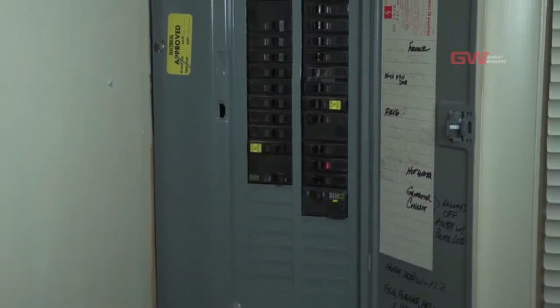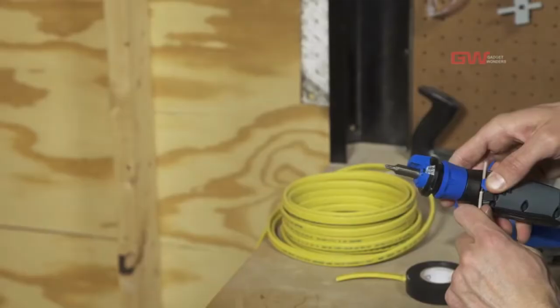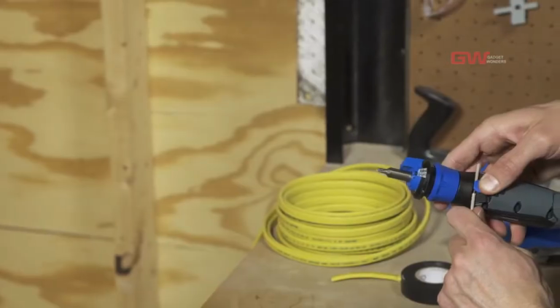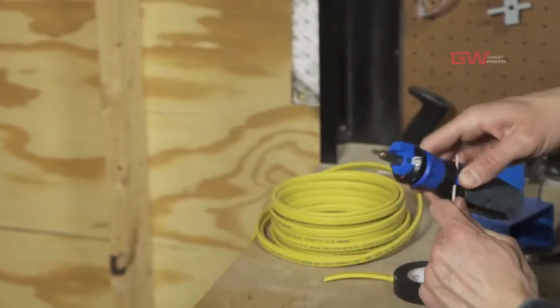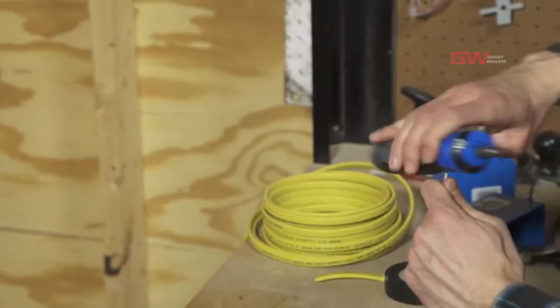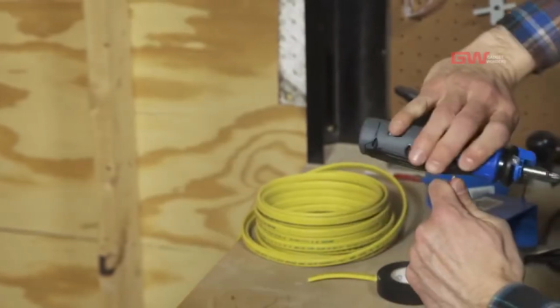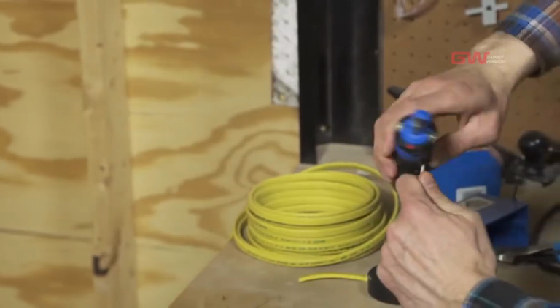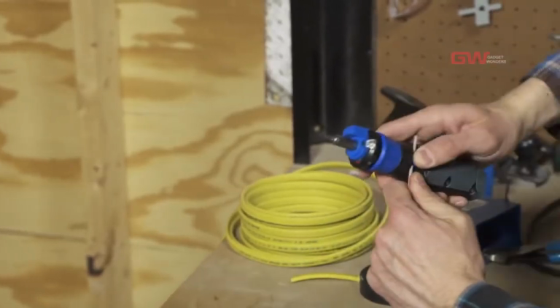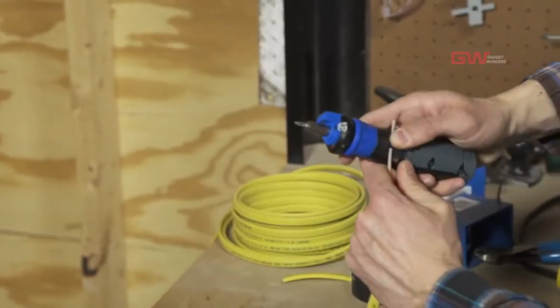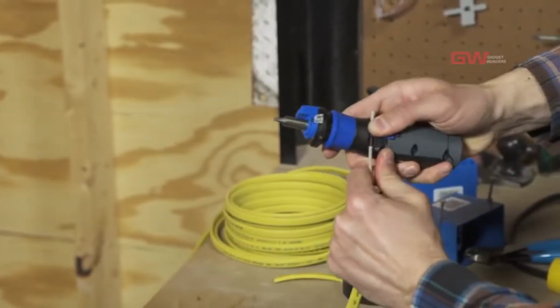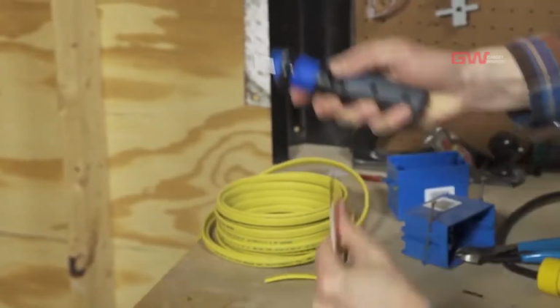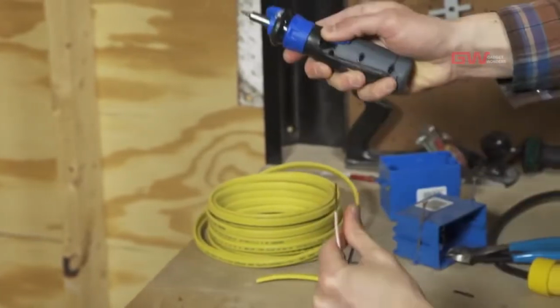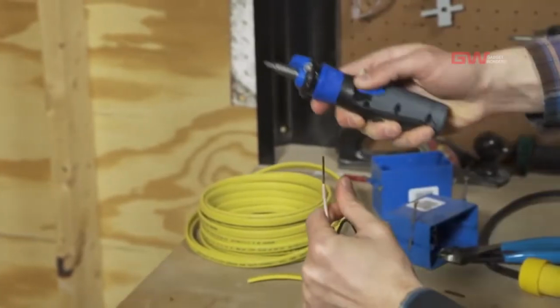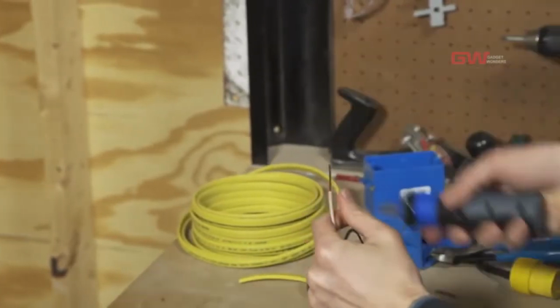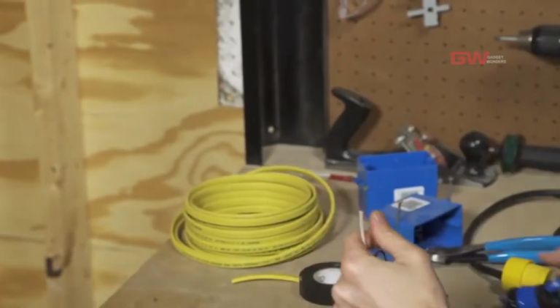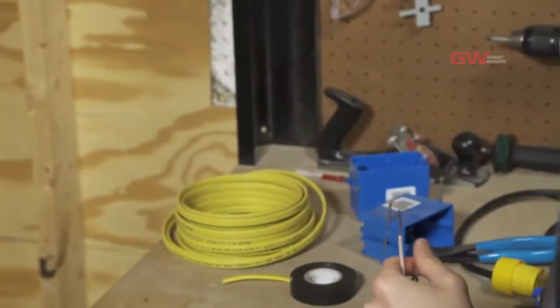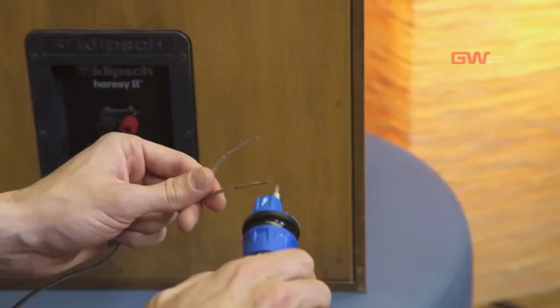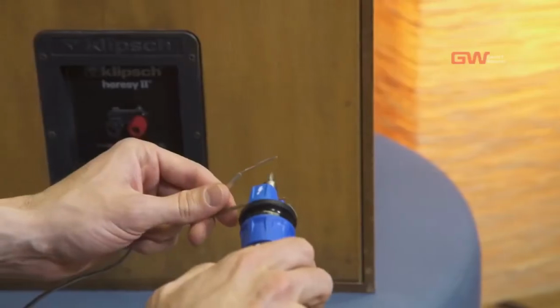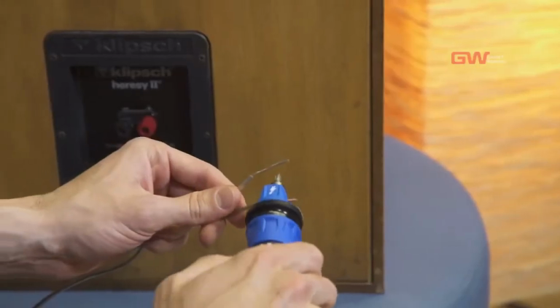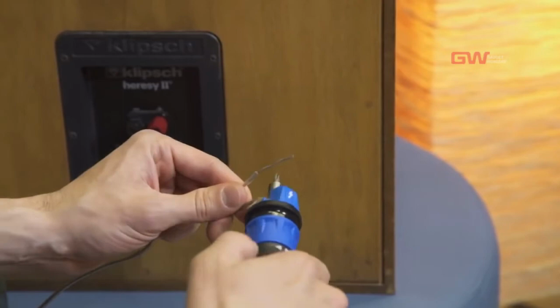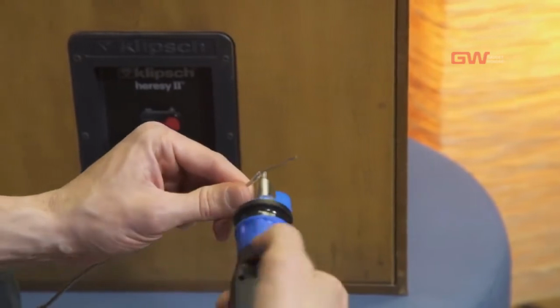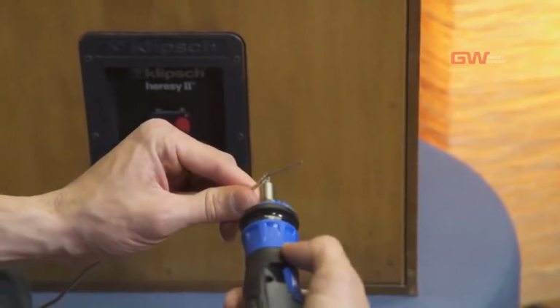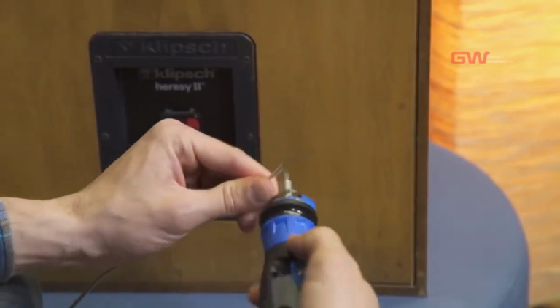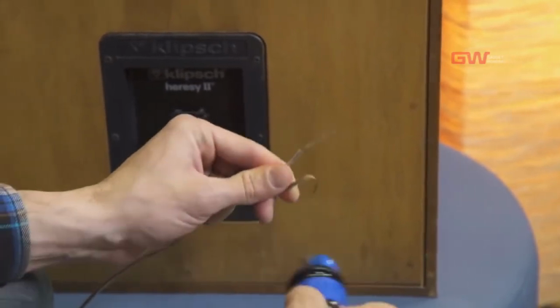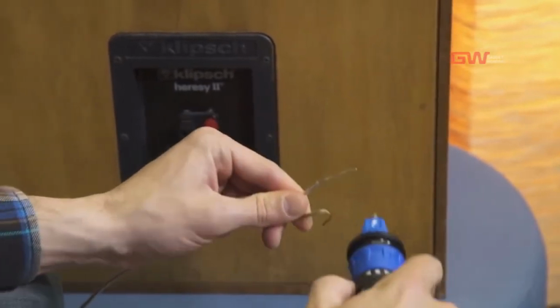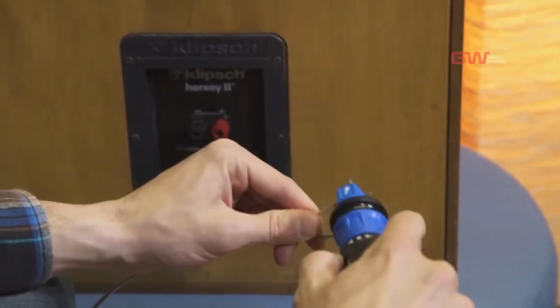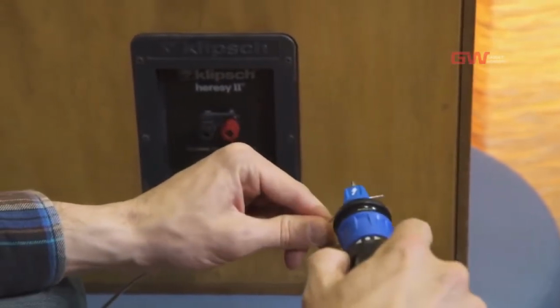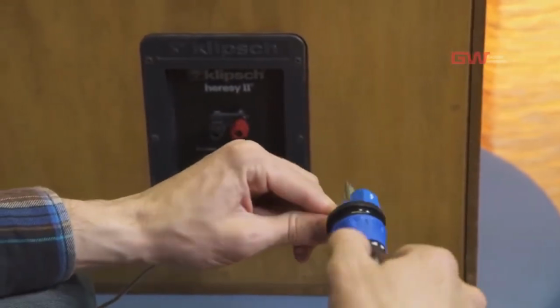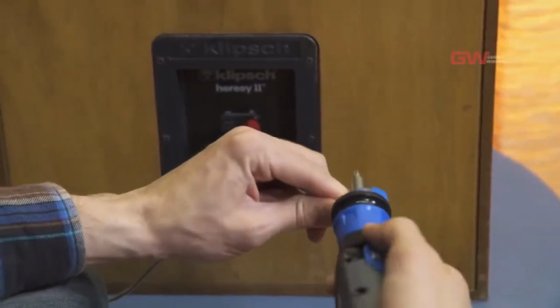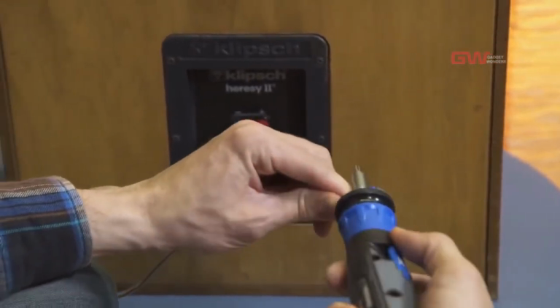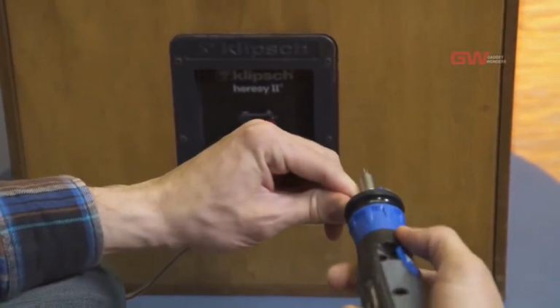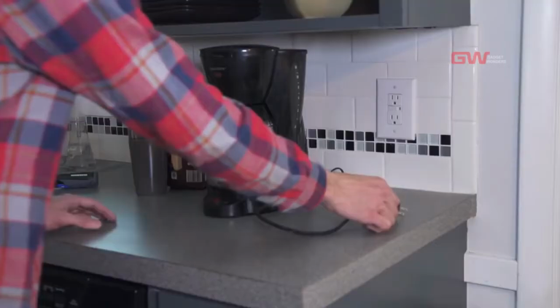An integrated wire stripper makes short work of taking off an insulation sleeve, and wires can be bent using the bending slot on top.